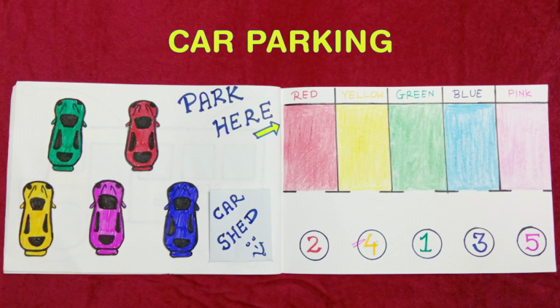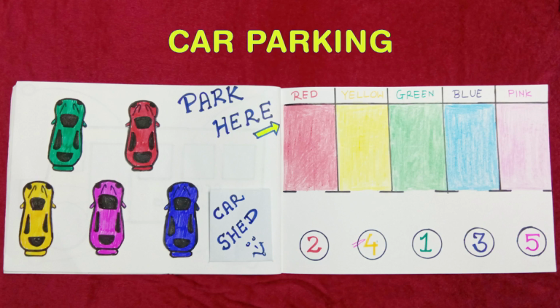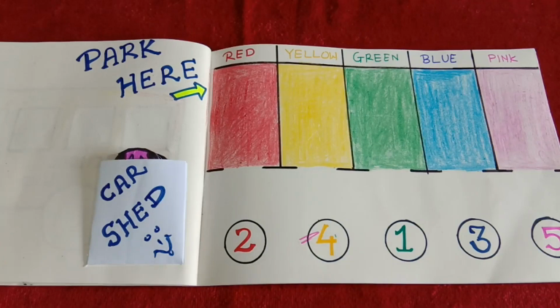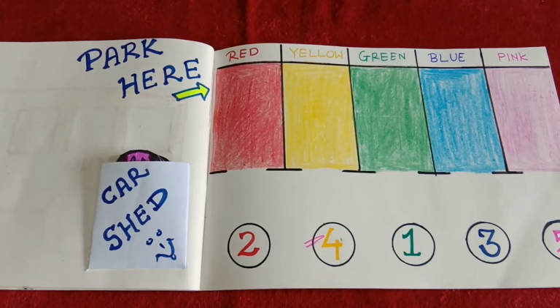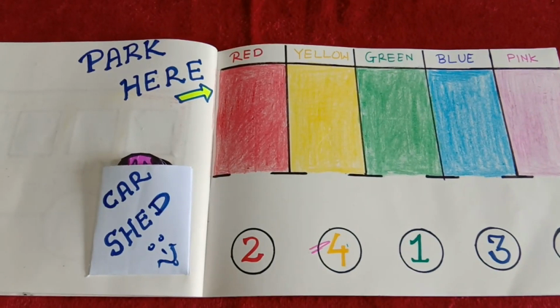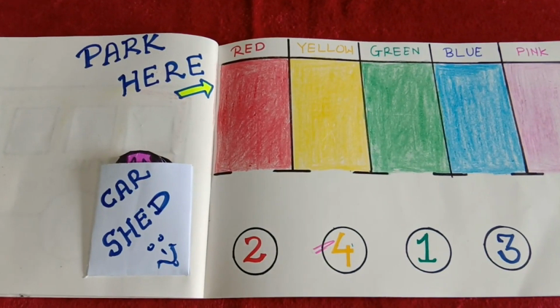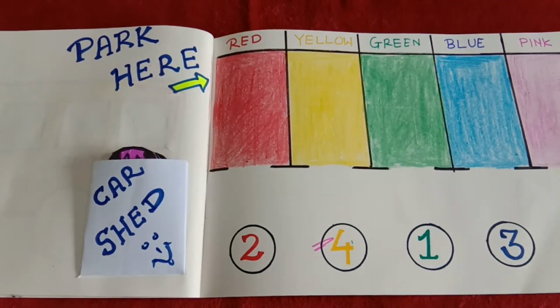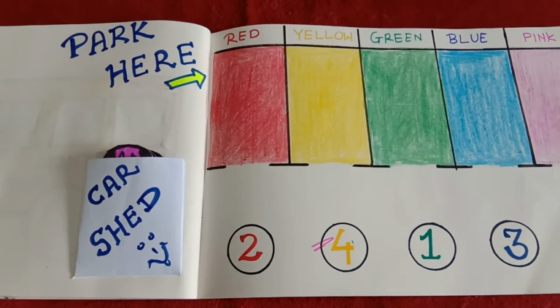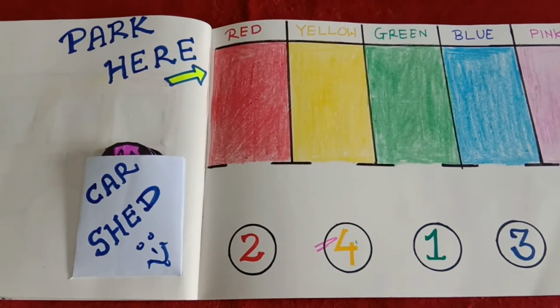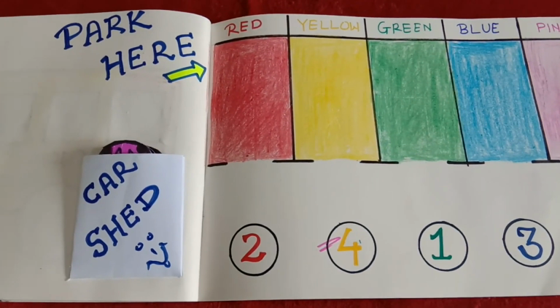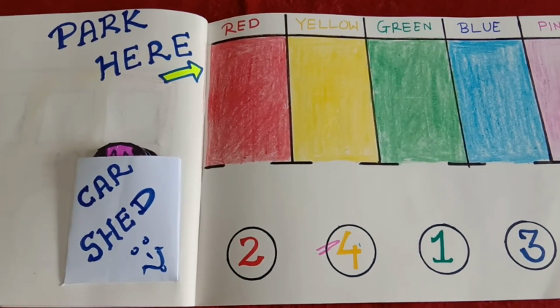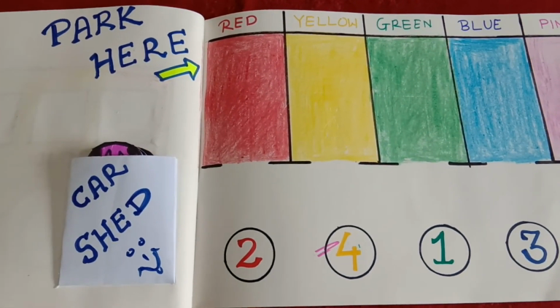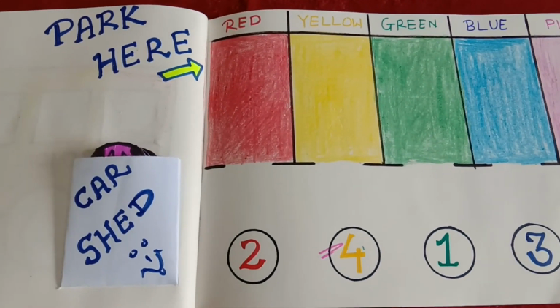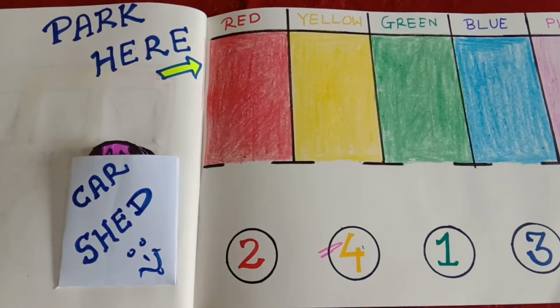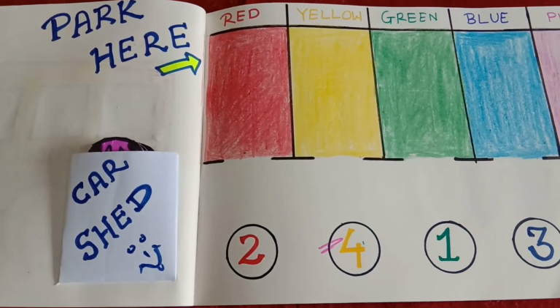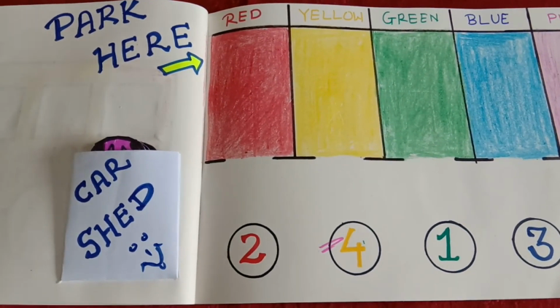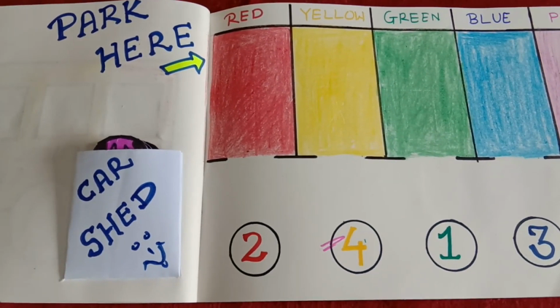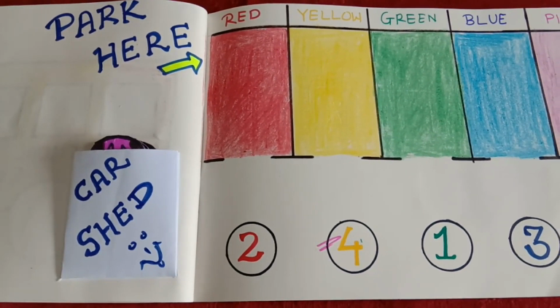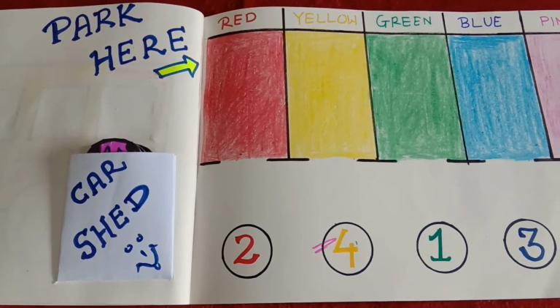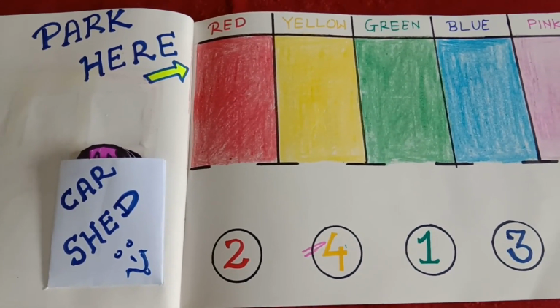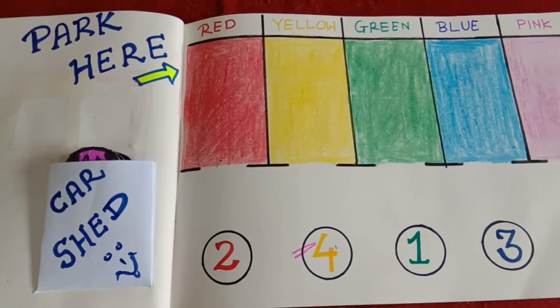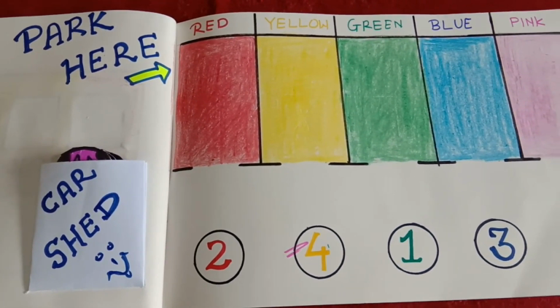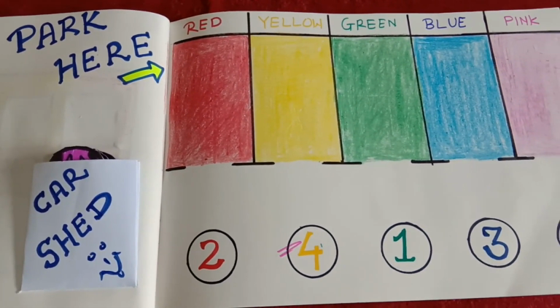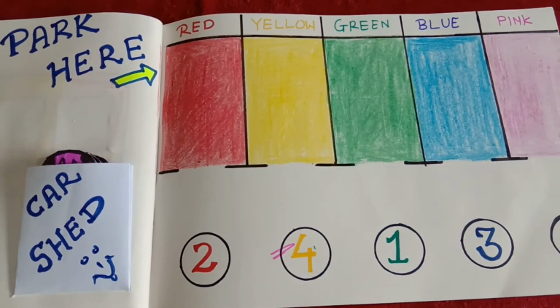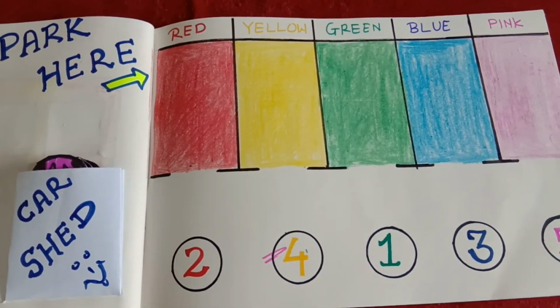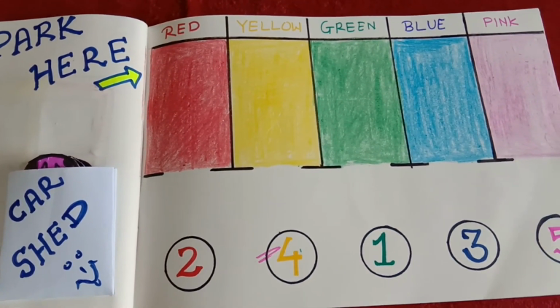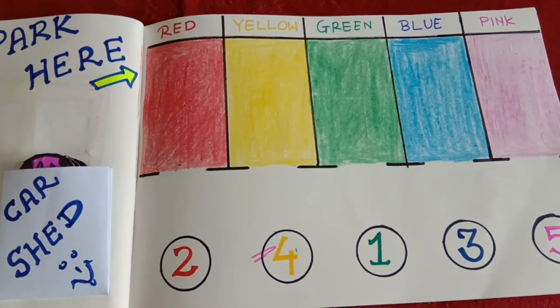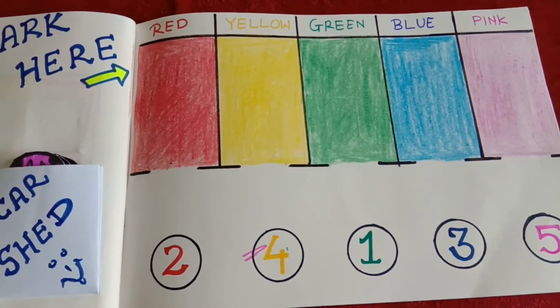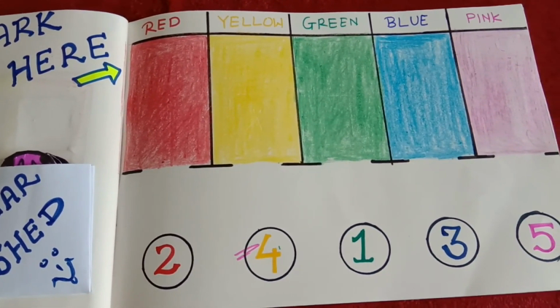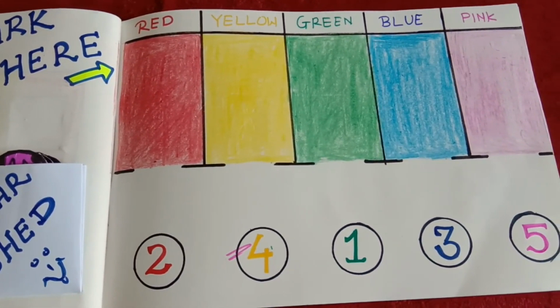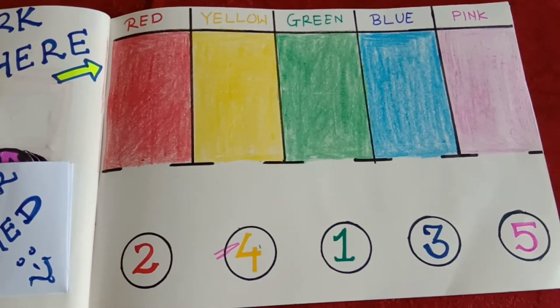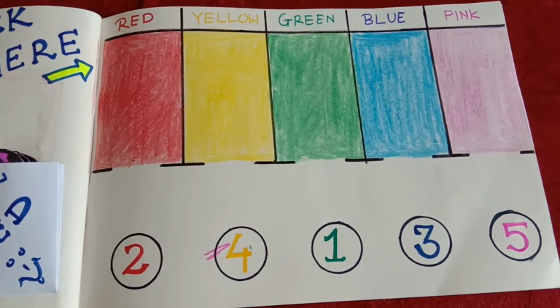Car parking! Aapko kin cheezon ki zarurat padegi? Ek plain white paper, kuch colors, and cars.